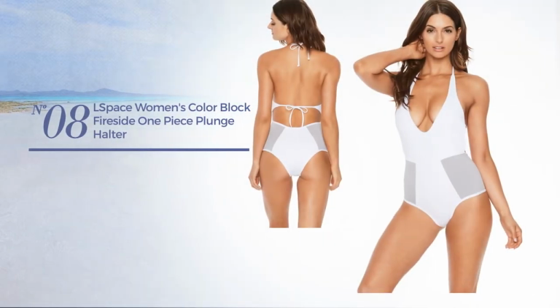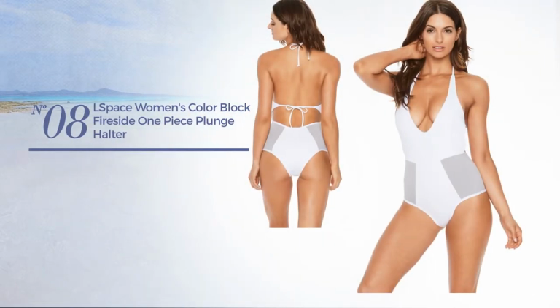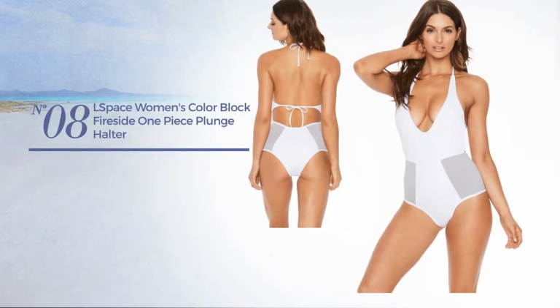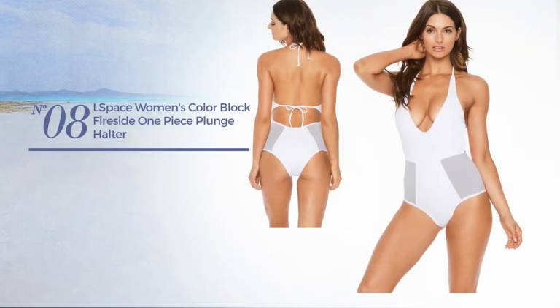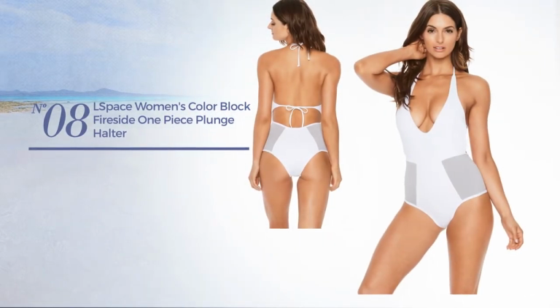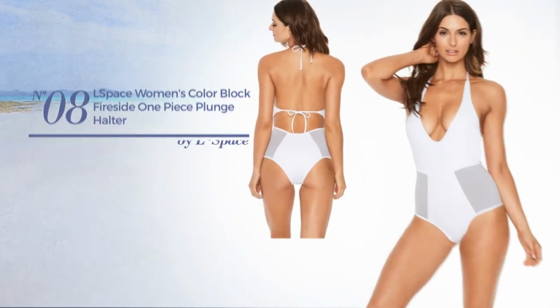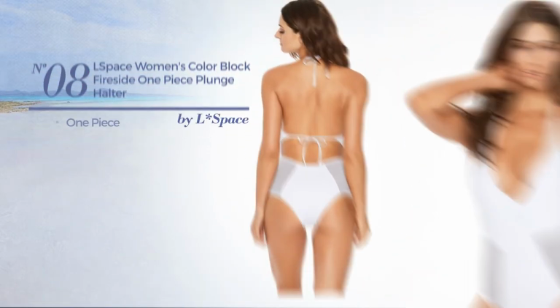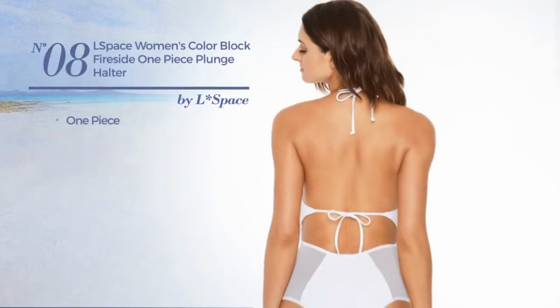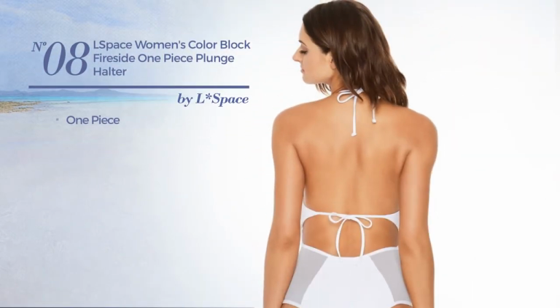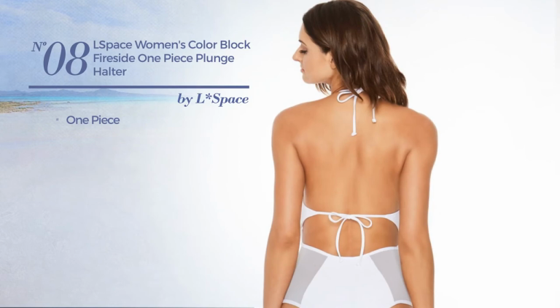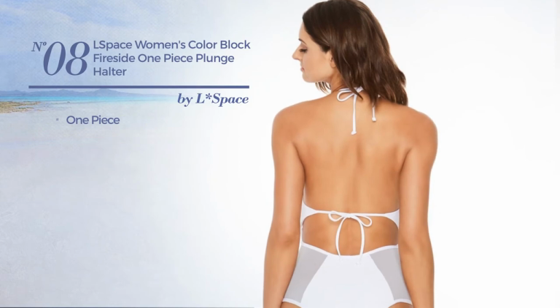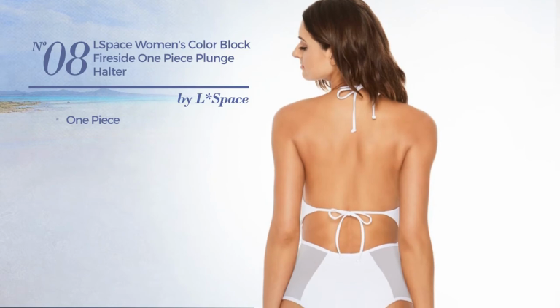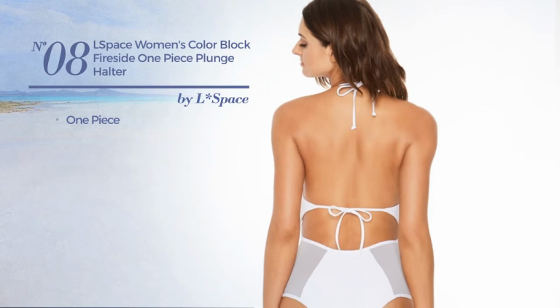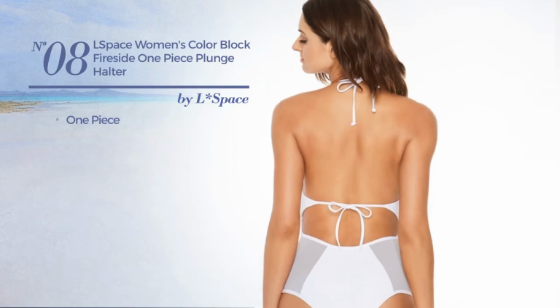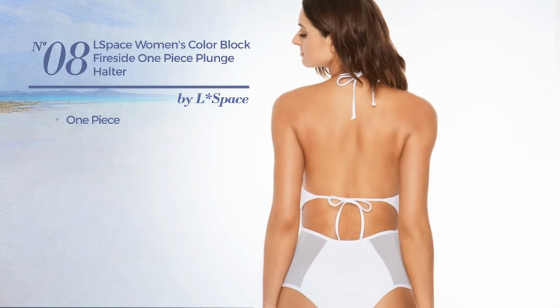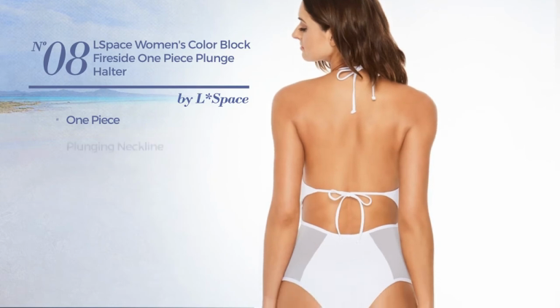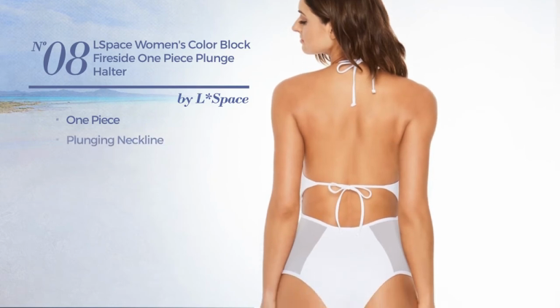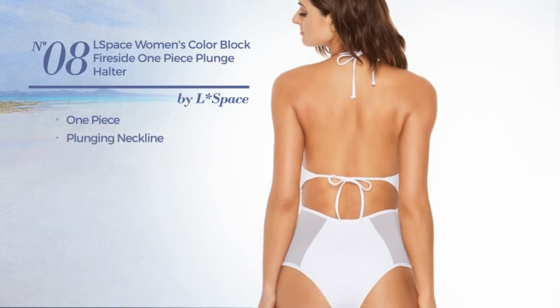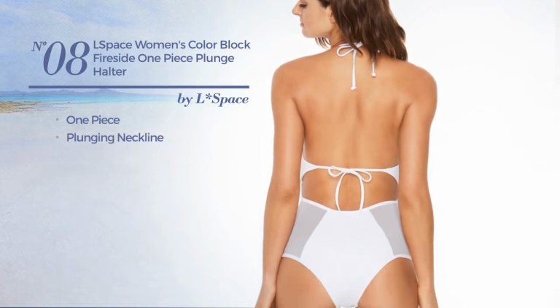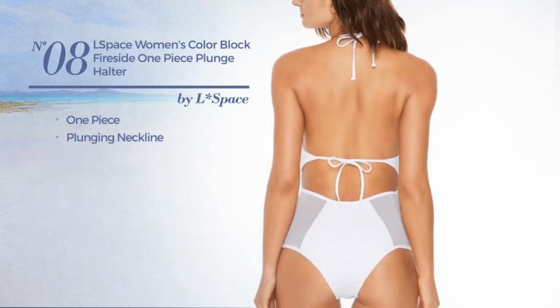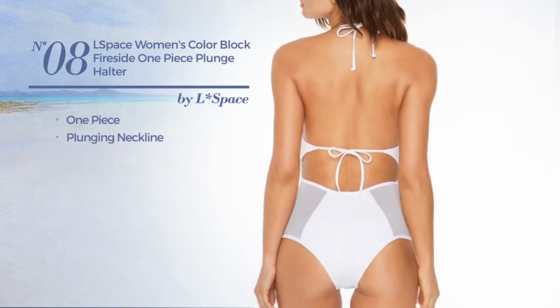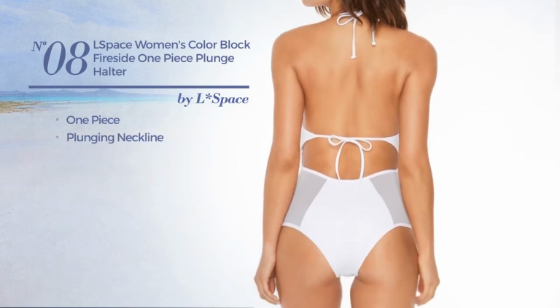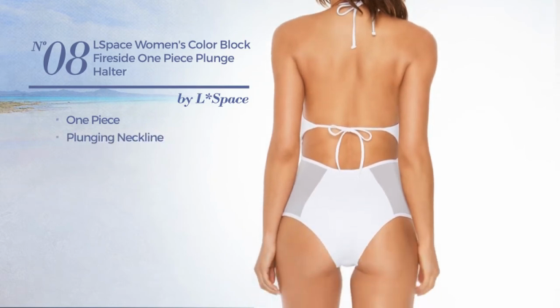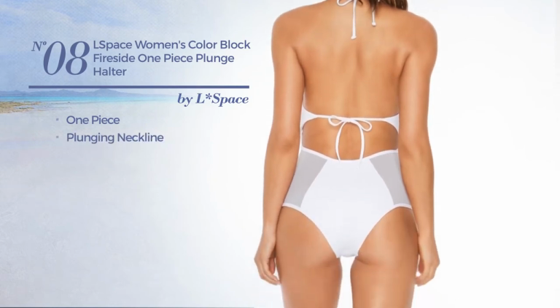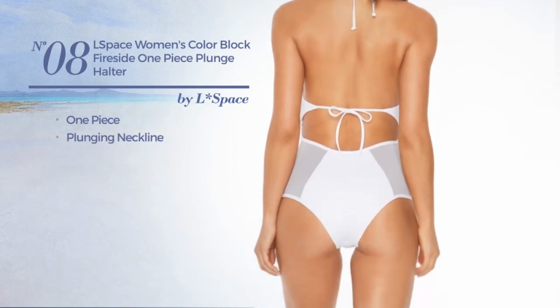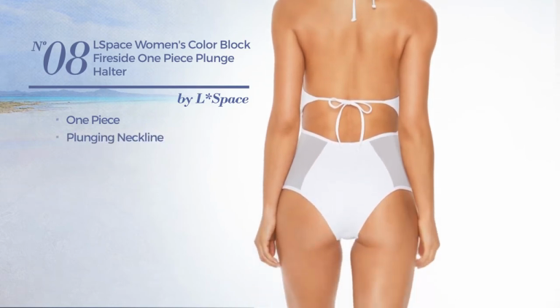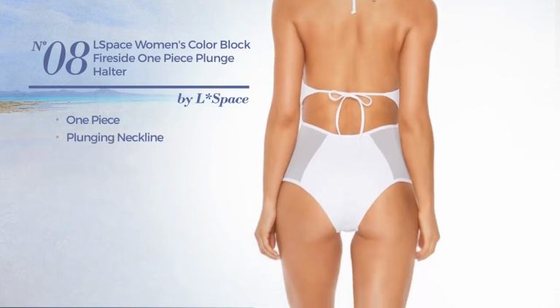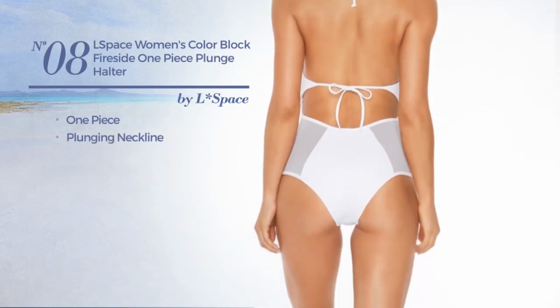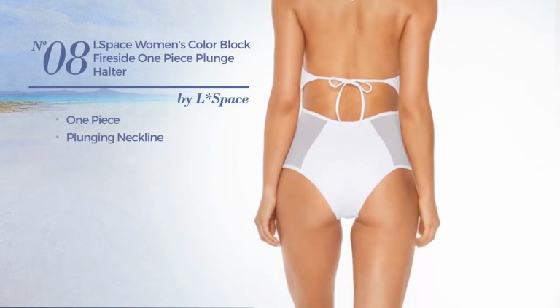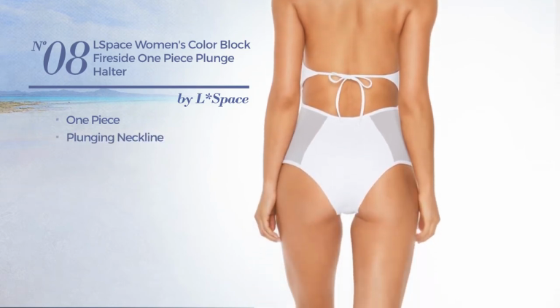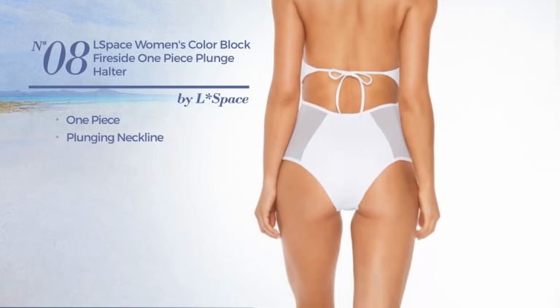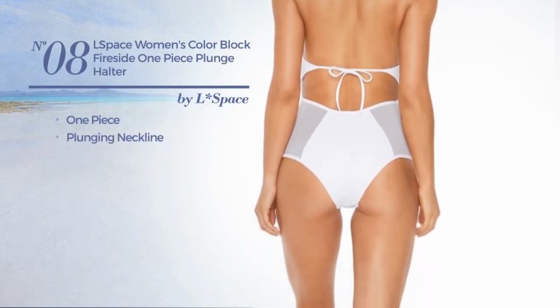Number 8. A One-Piece Swimsuit with a plunging neckline. Available only in white color.